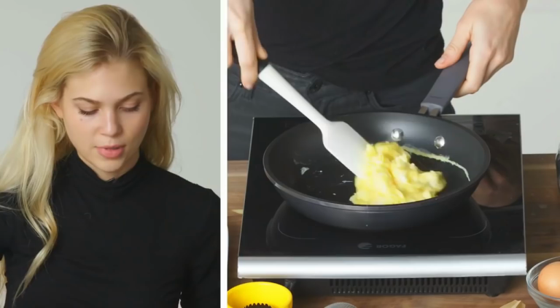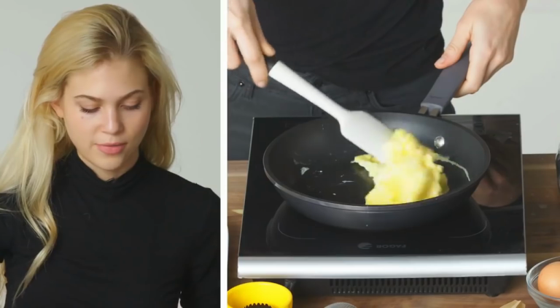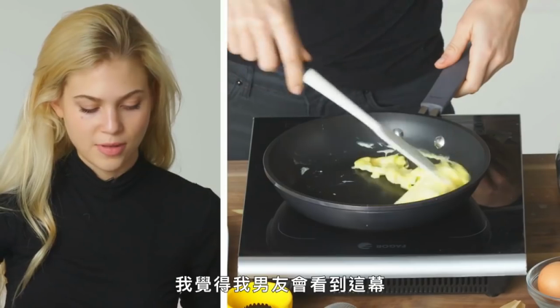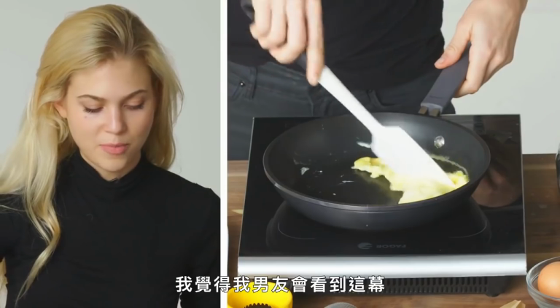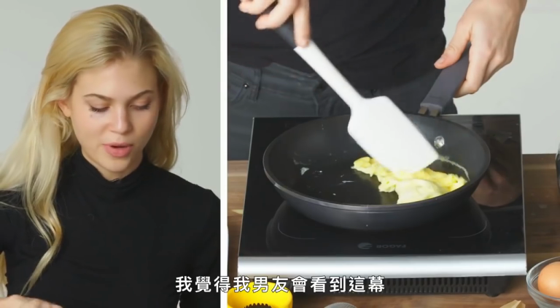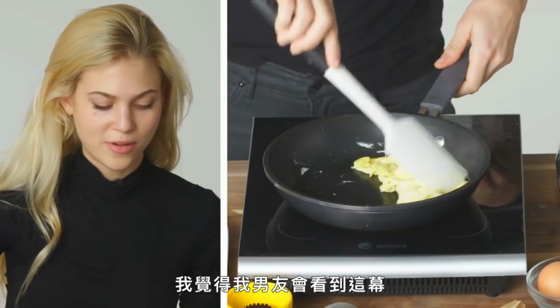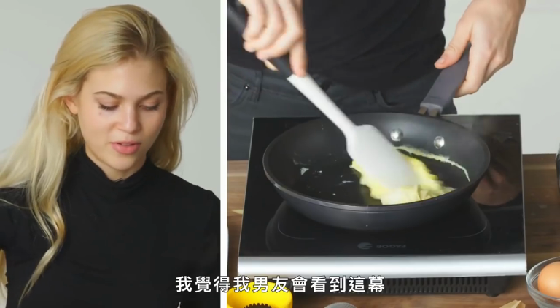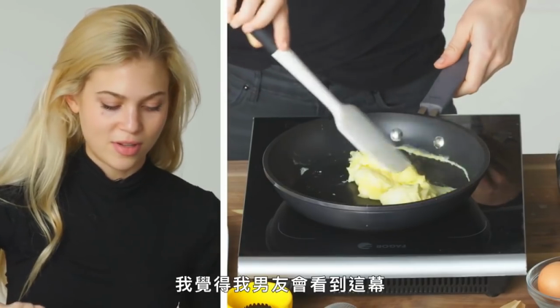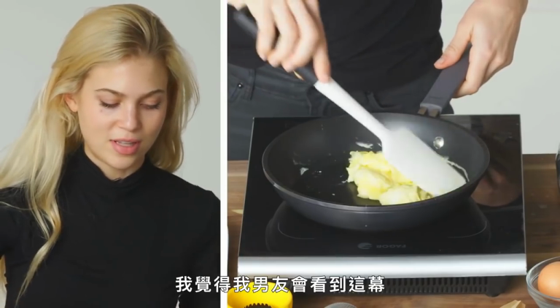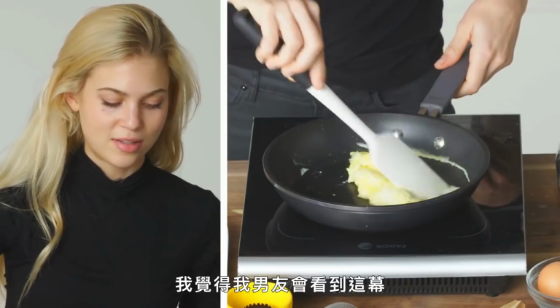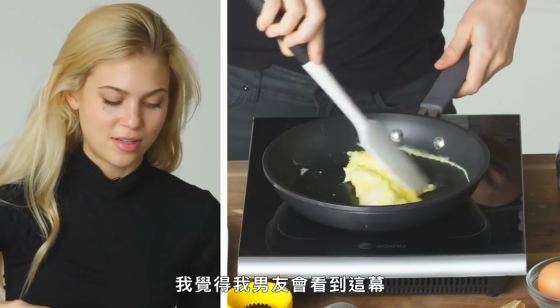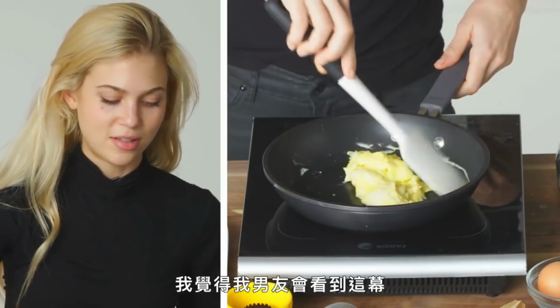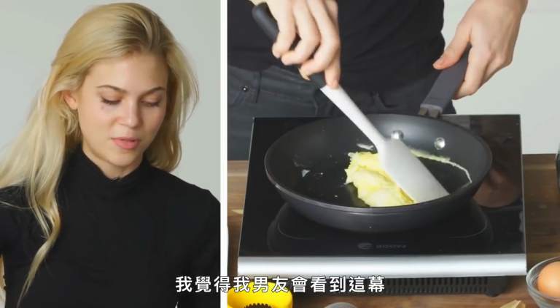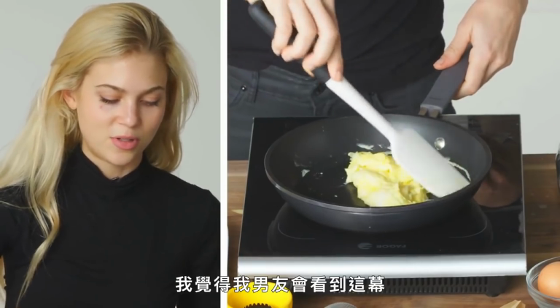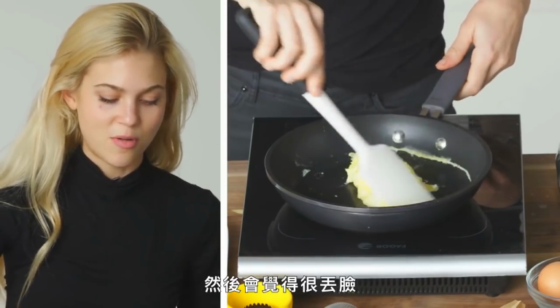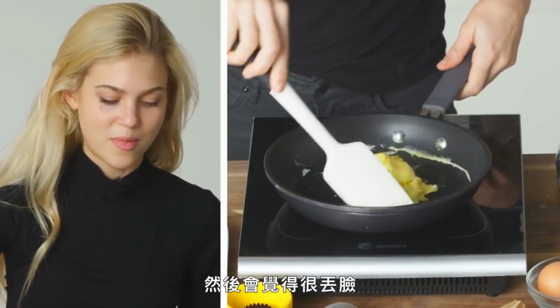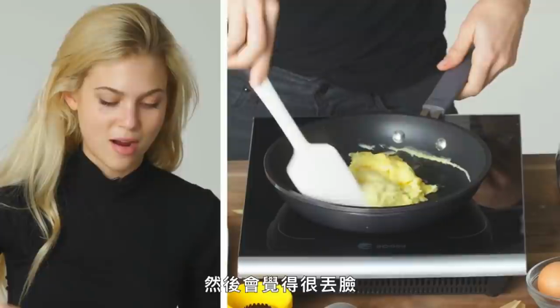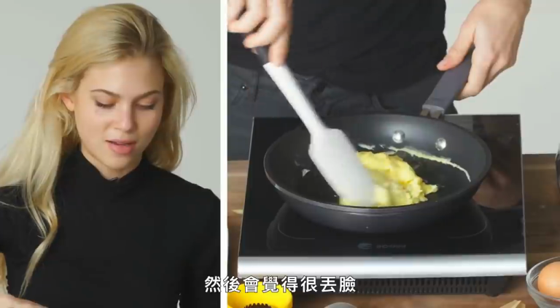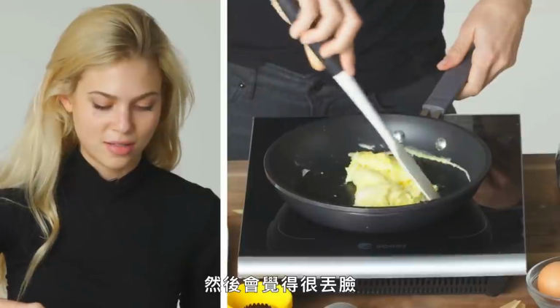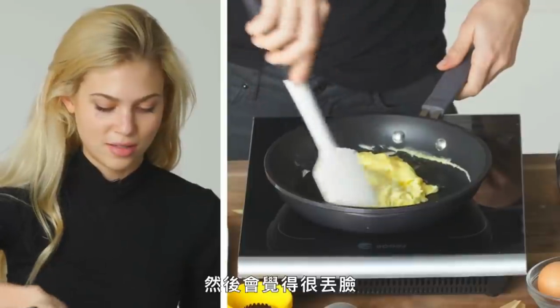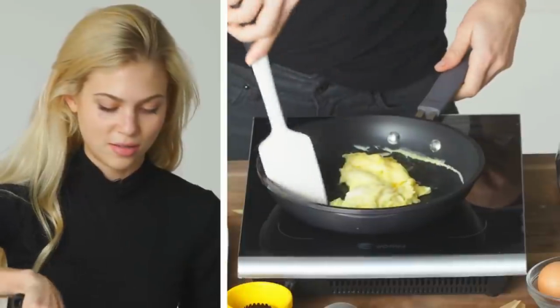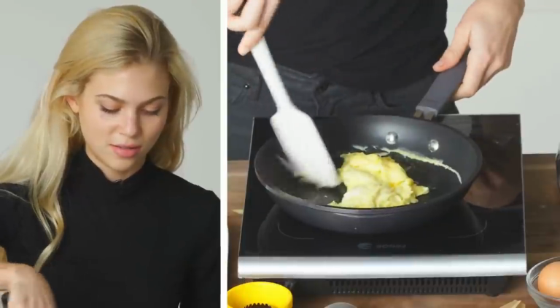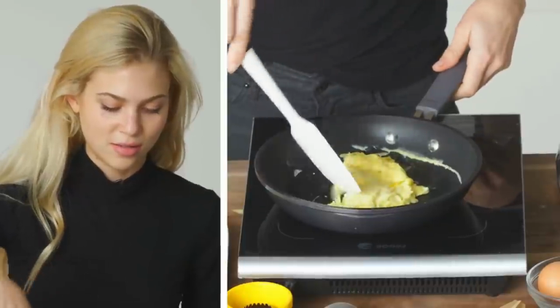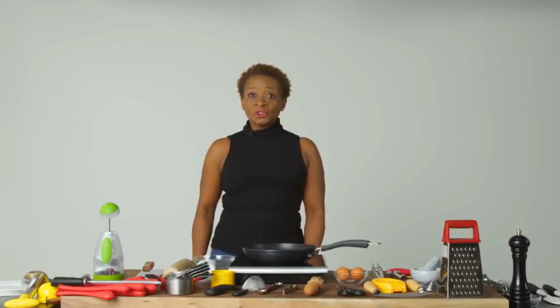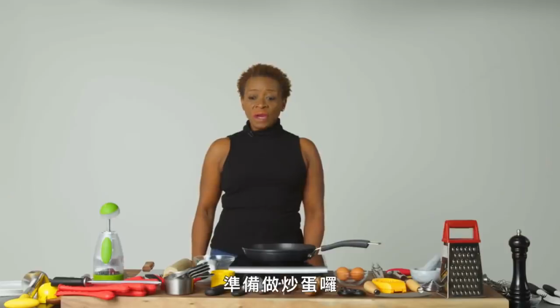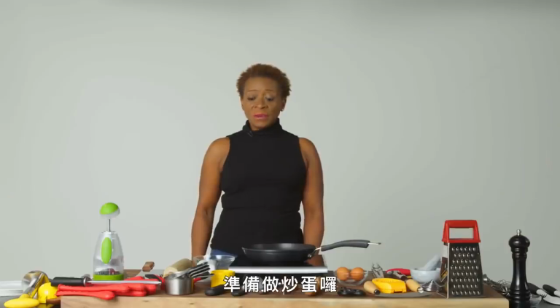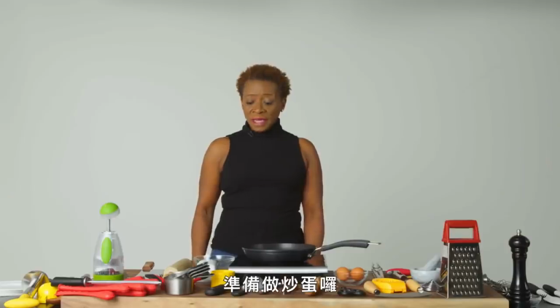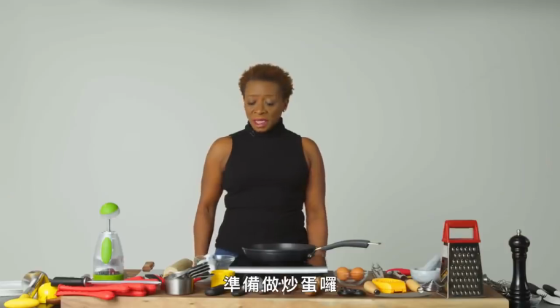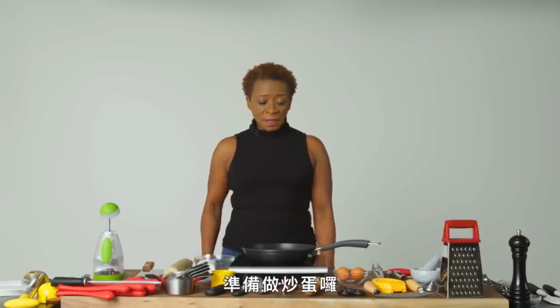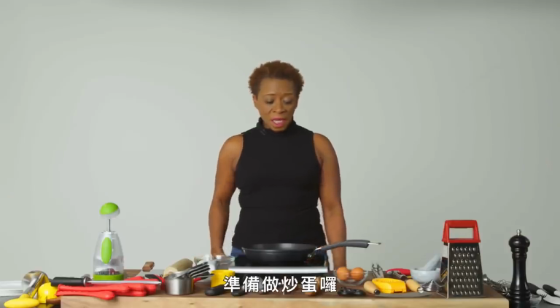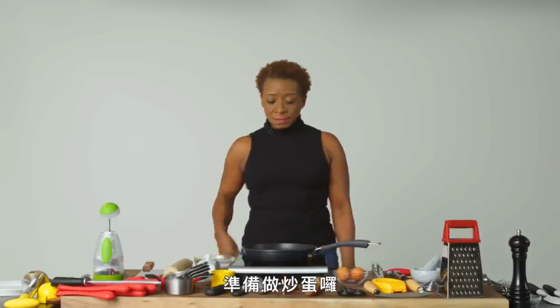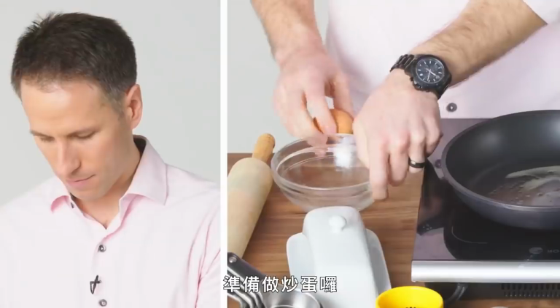I feel like my boyfriend's gonna see this and he's gonna be so embarrassed. Scrambled eggs coming up.